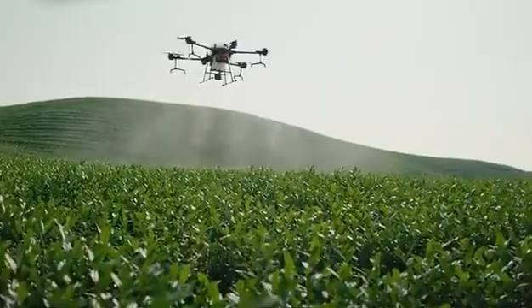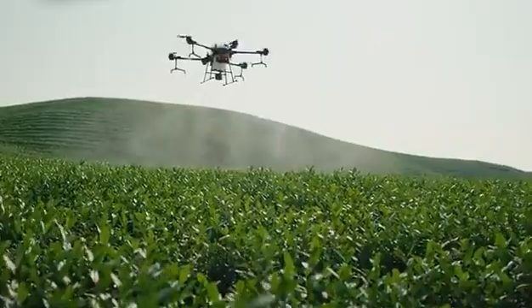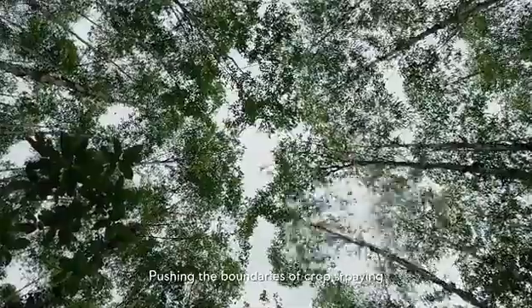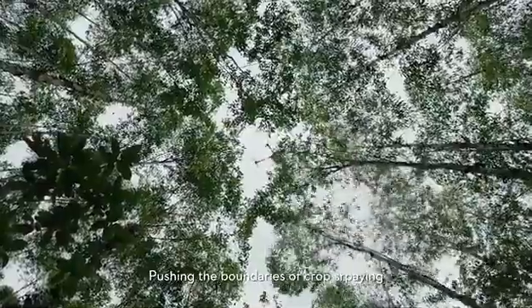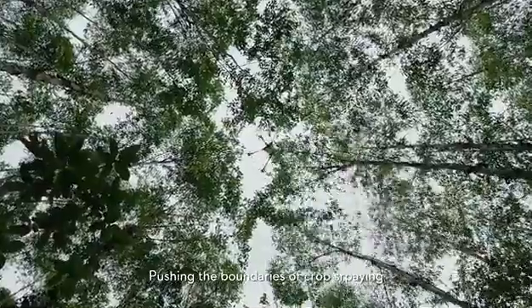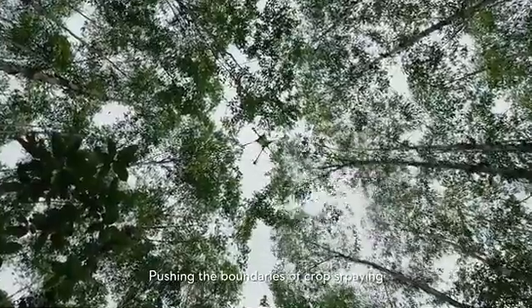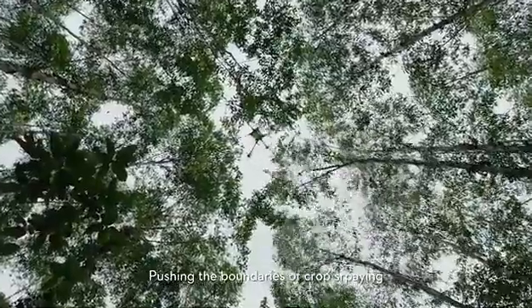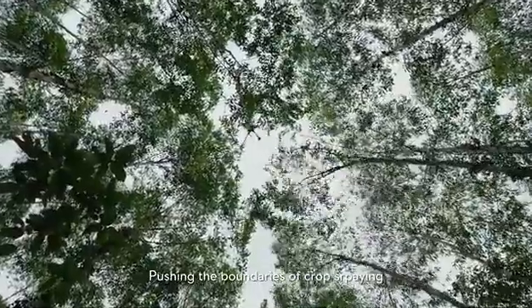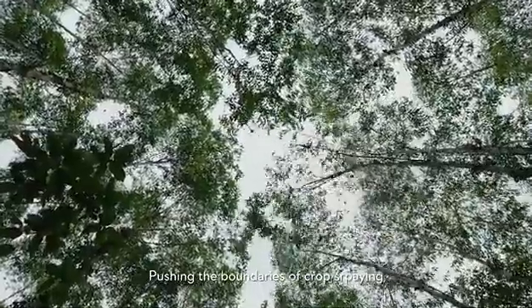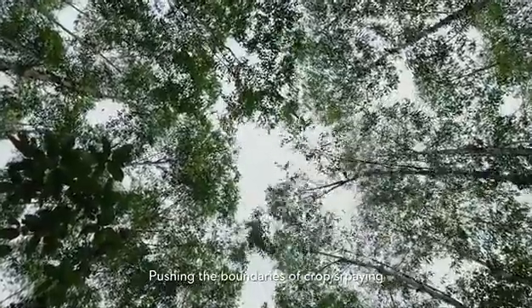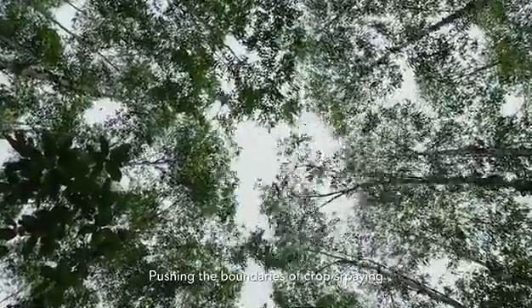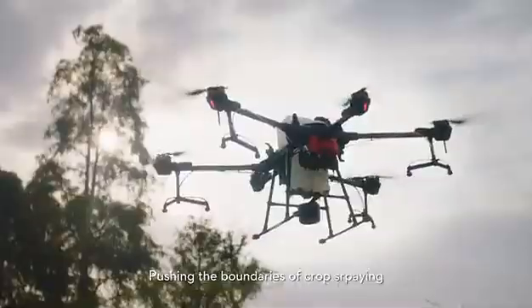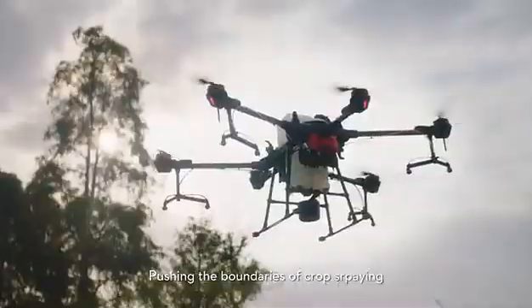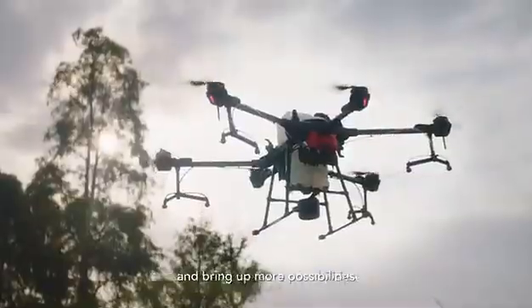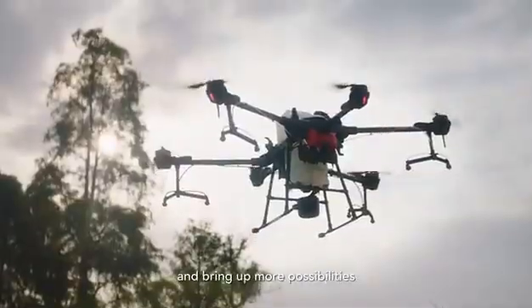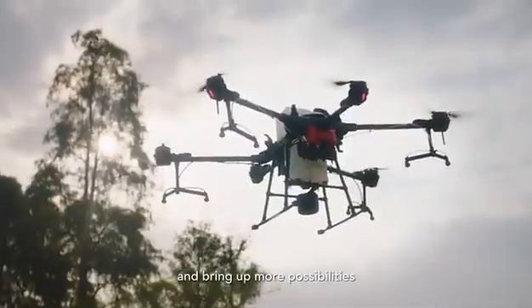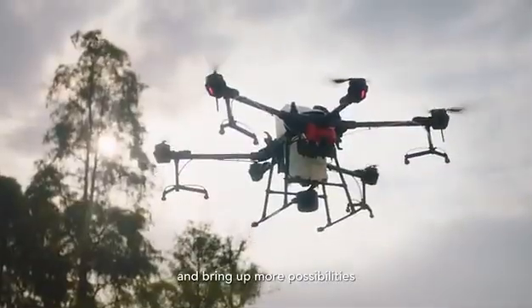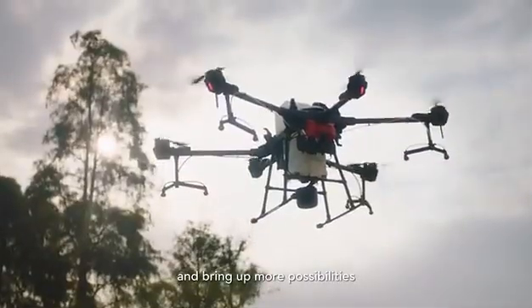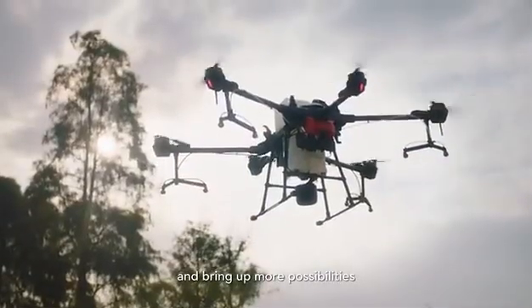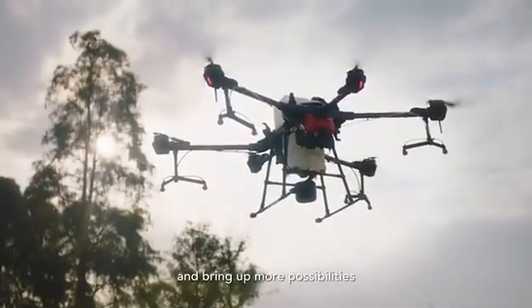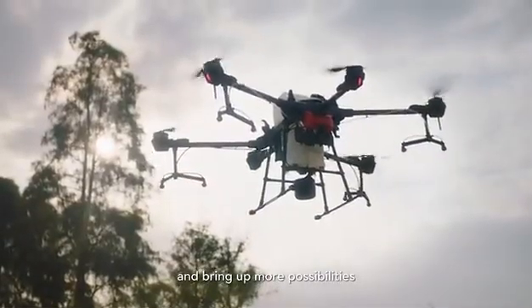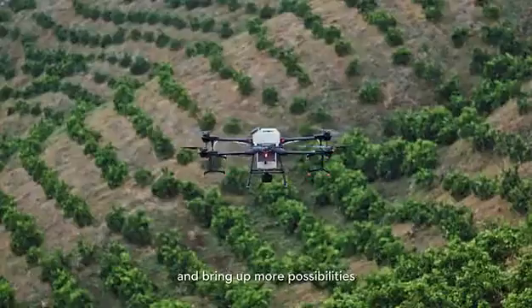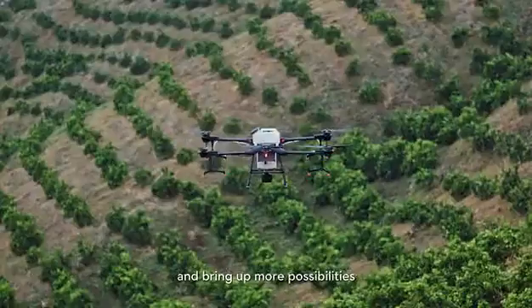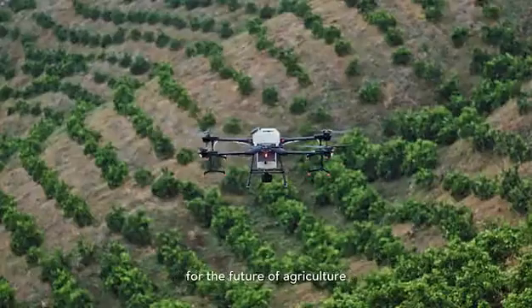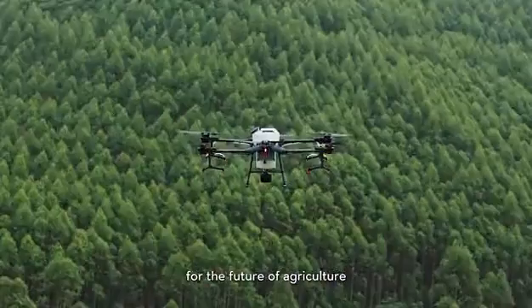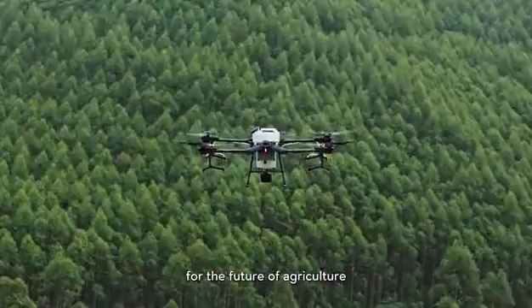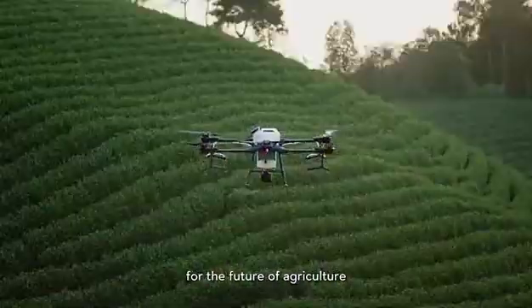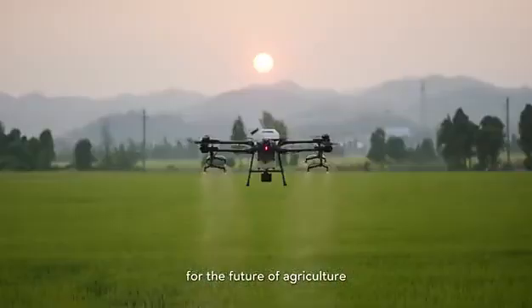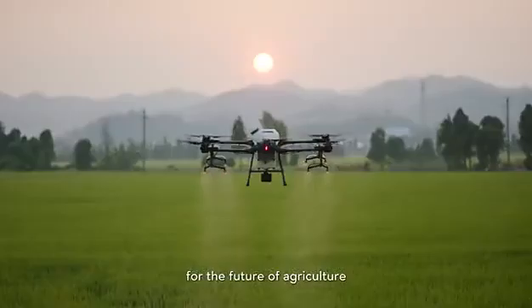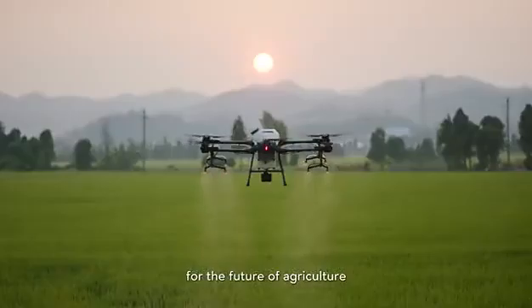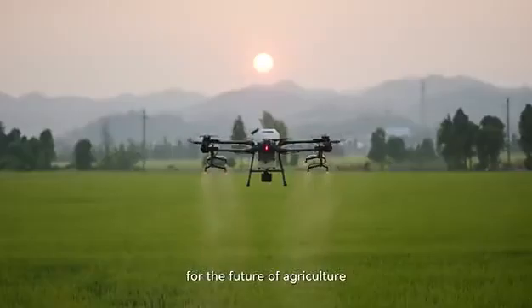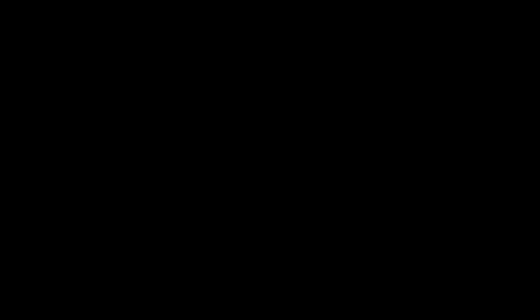Pushing the boundaries of crop spraying and bringing more possibilities for the future of agriculture.